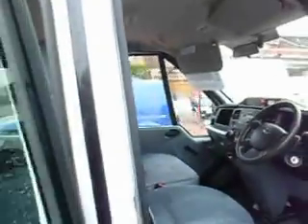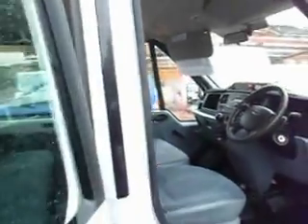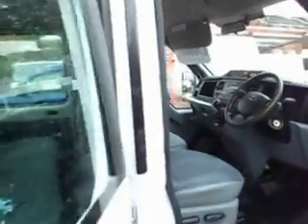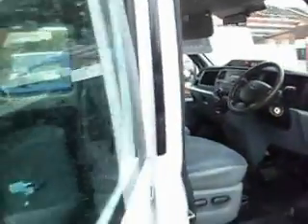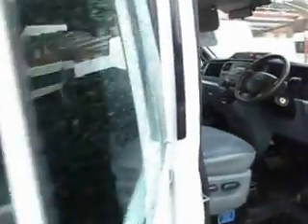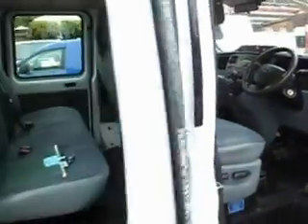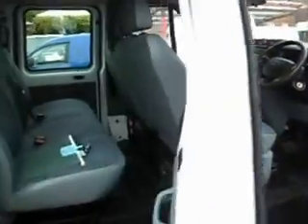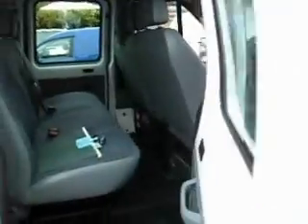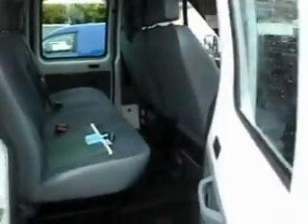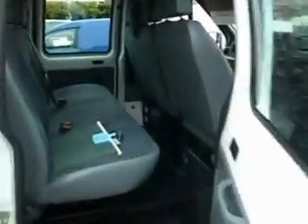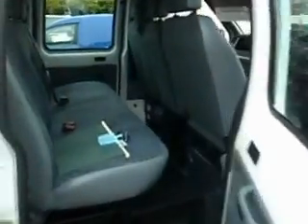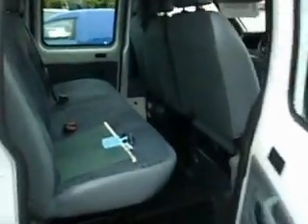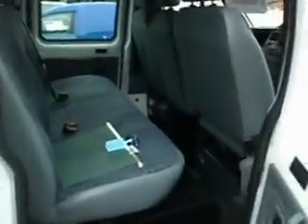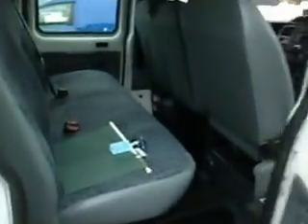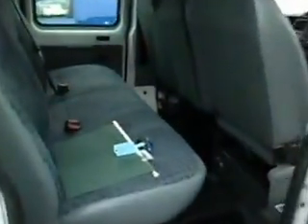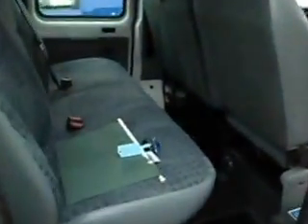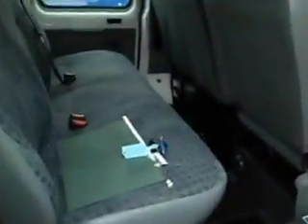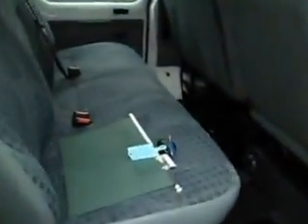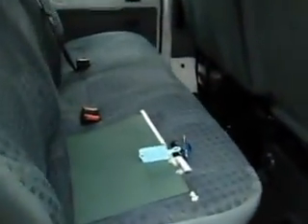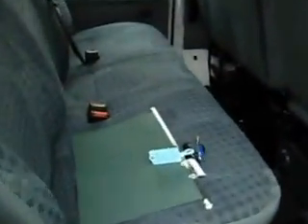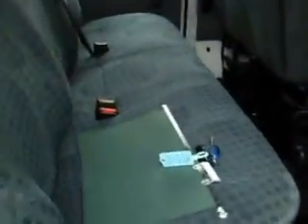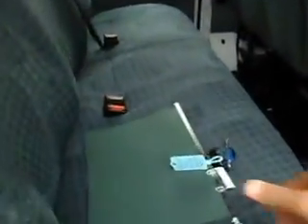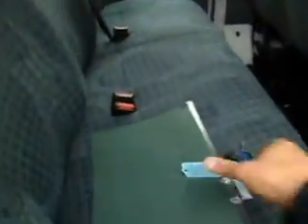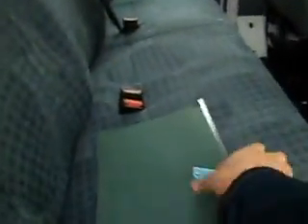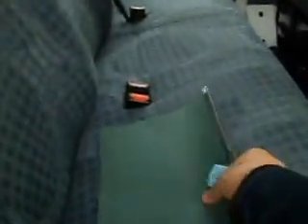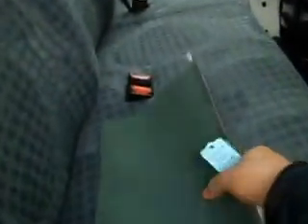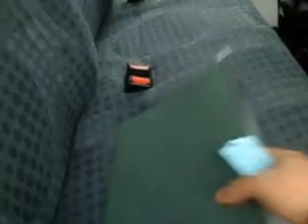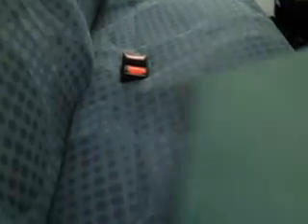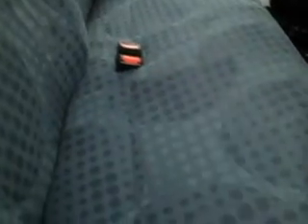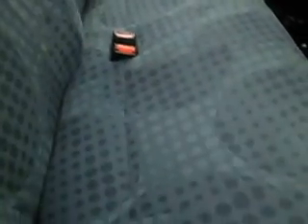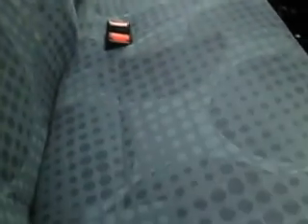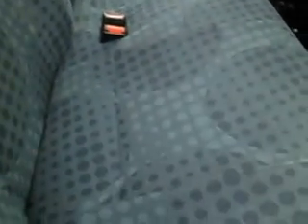Just coming round into the rear of the vehicle, and it's very much the same story as the front. Nice, clean upholstery.